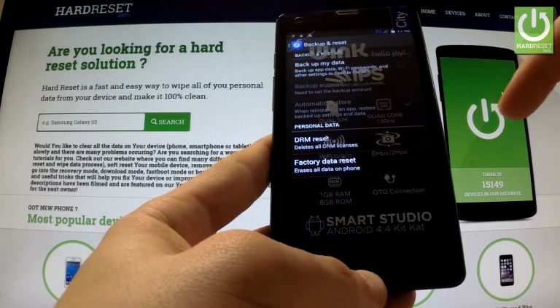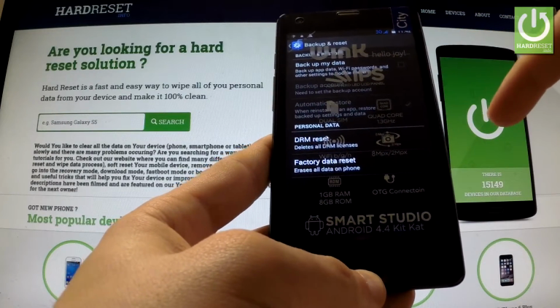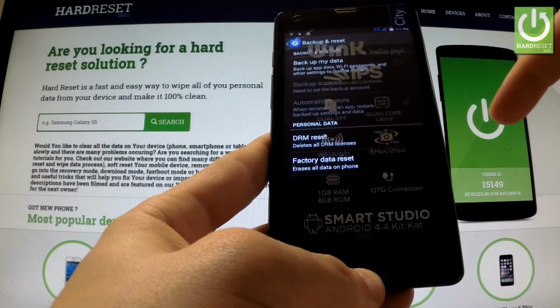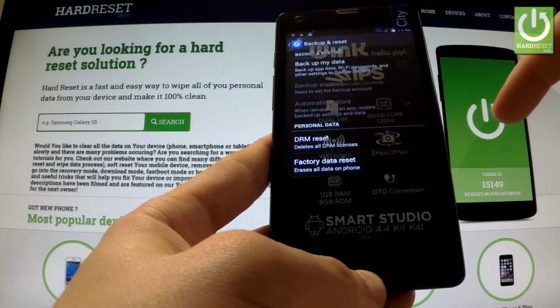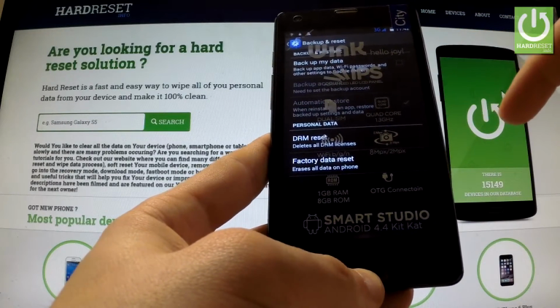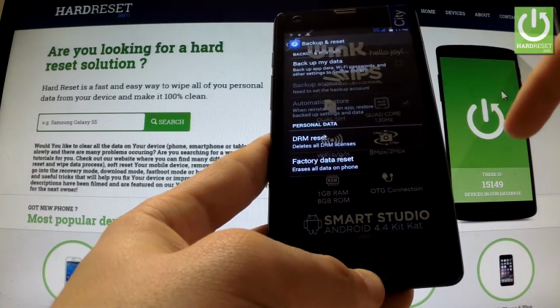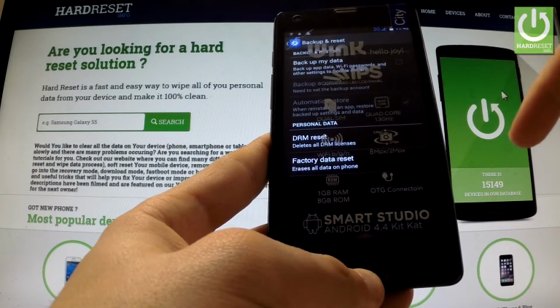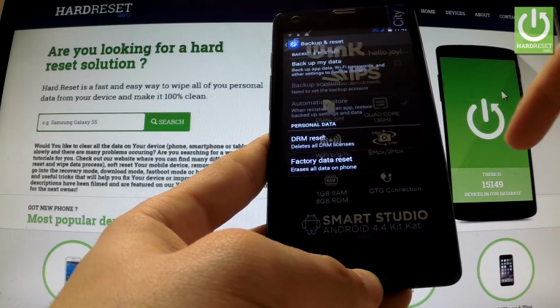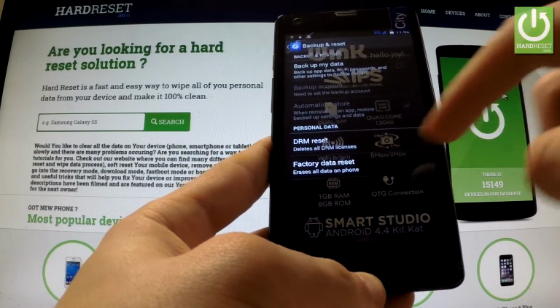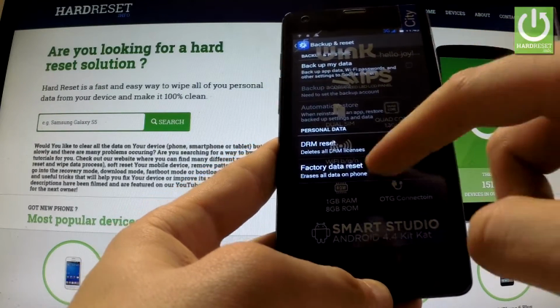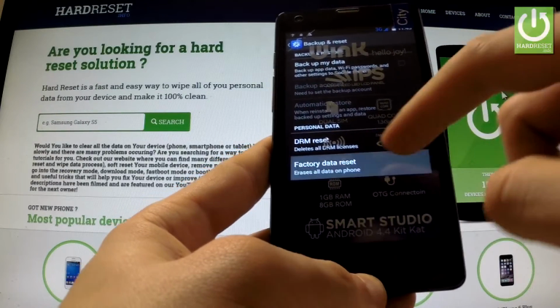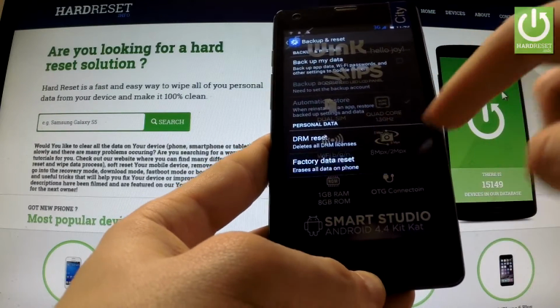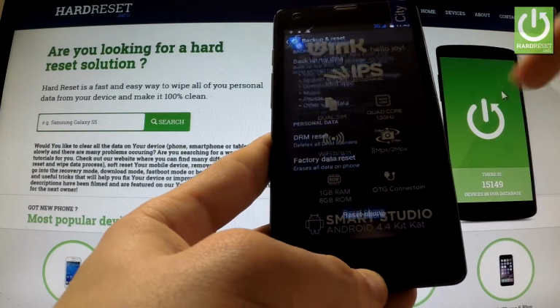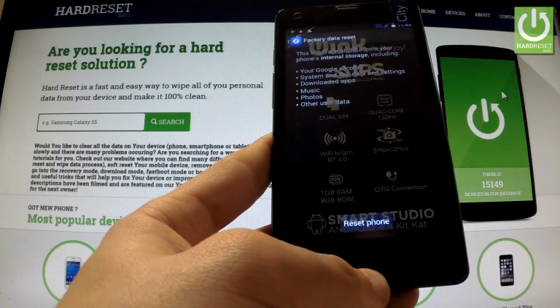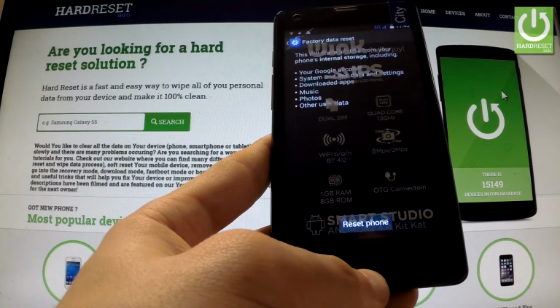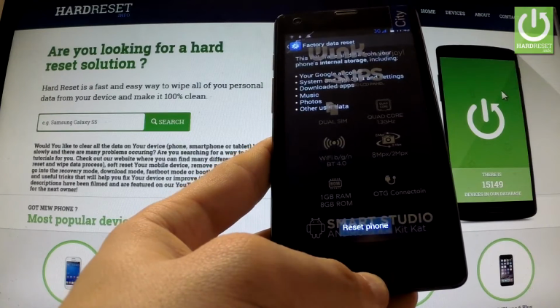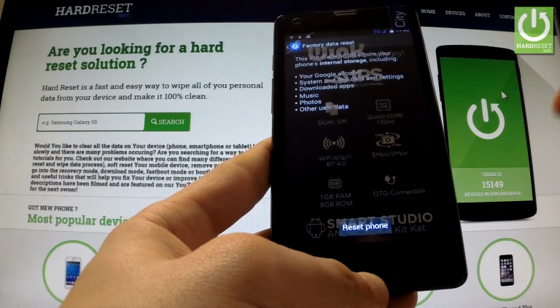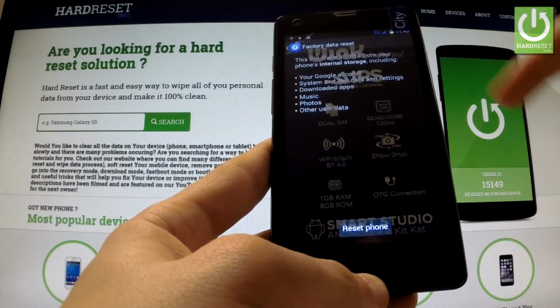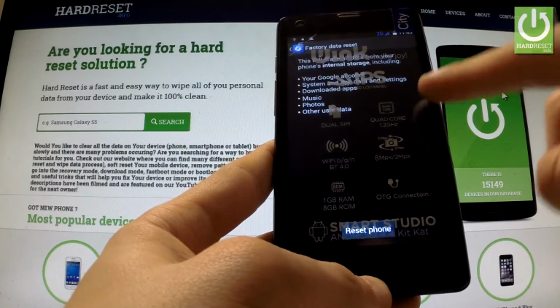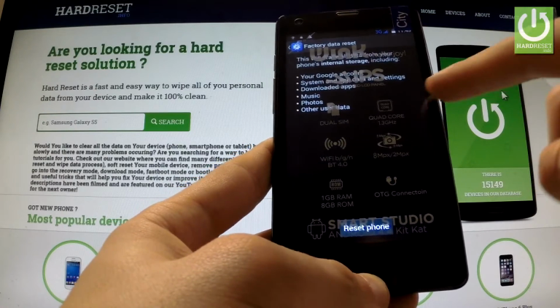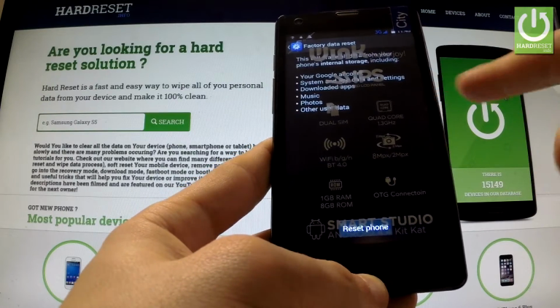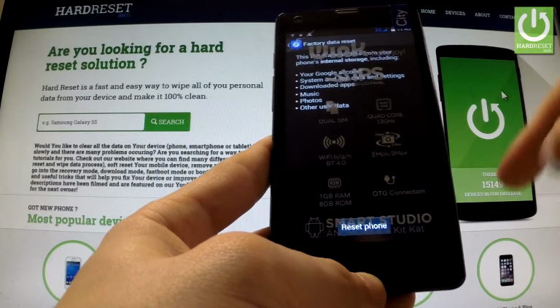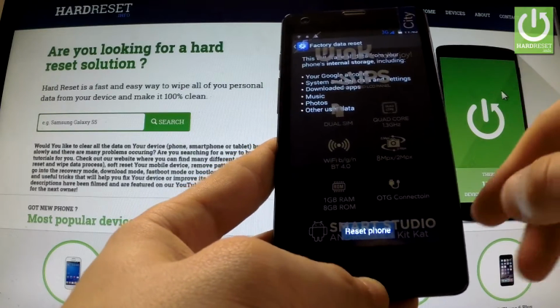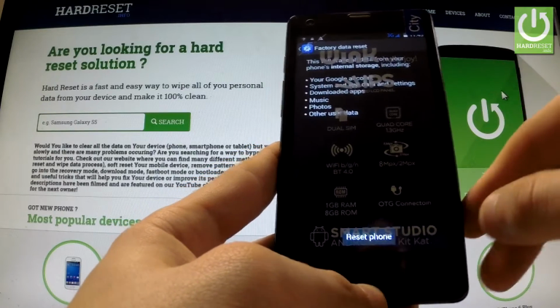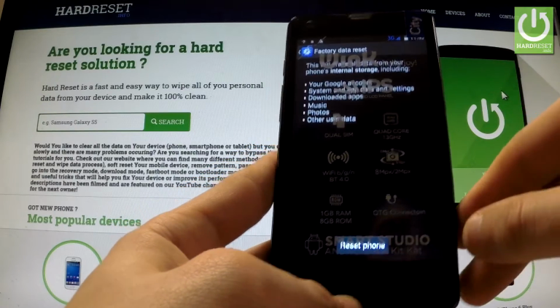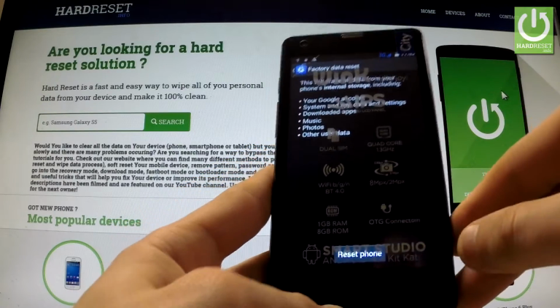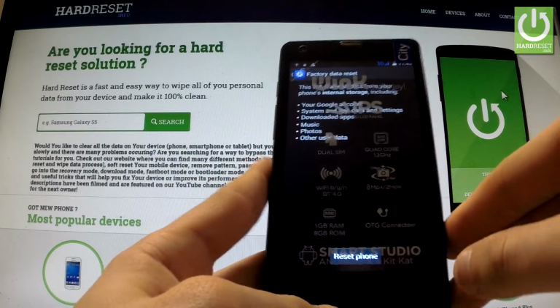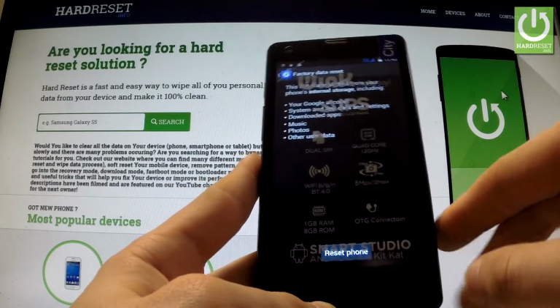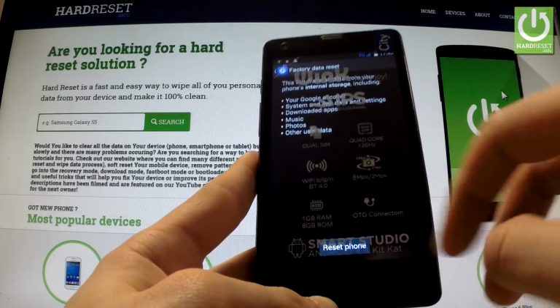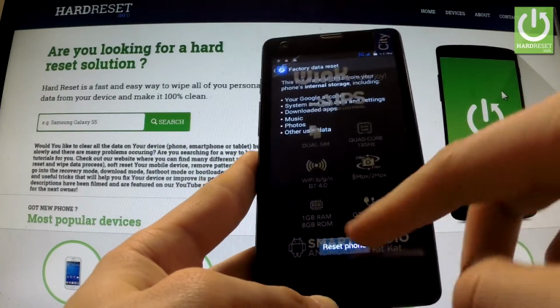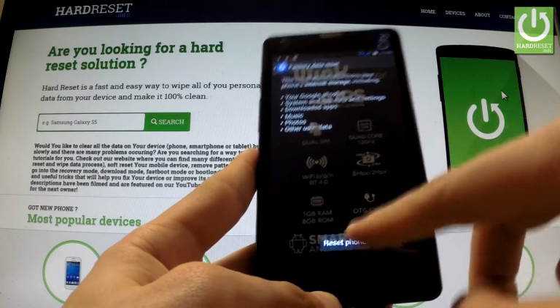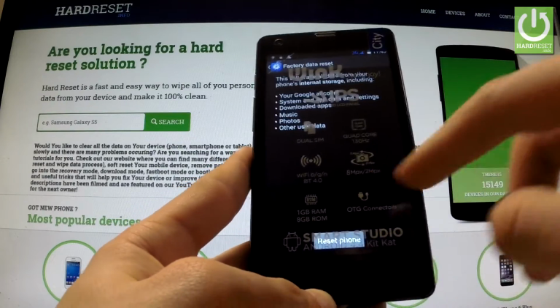Now select factory data reset, read the information about the process and choose reset phone.